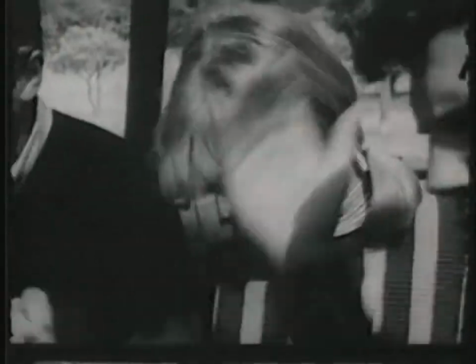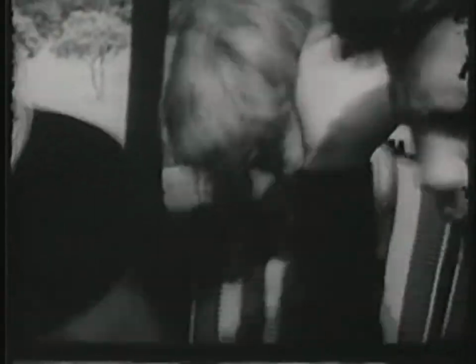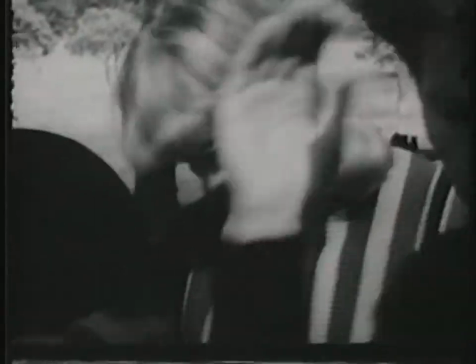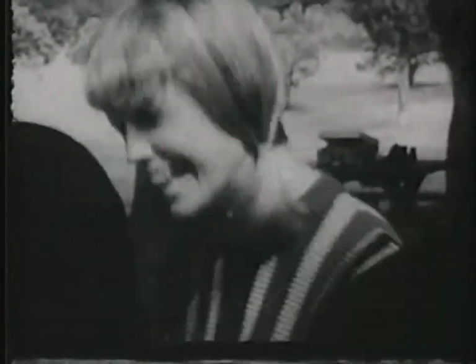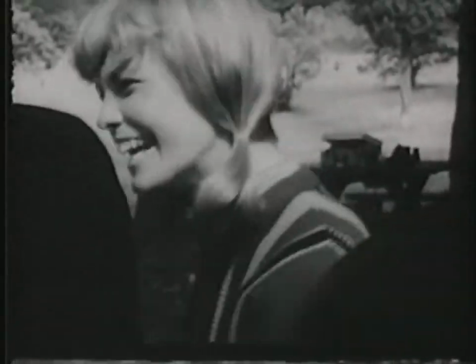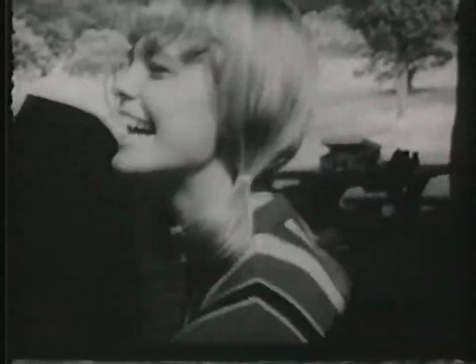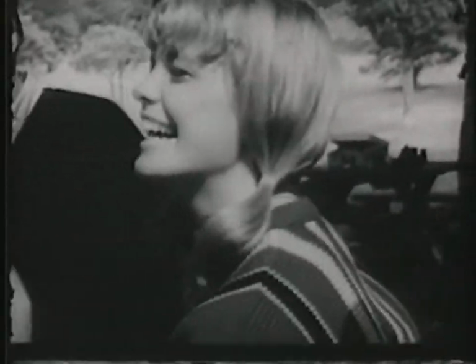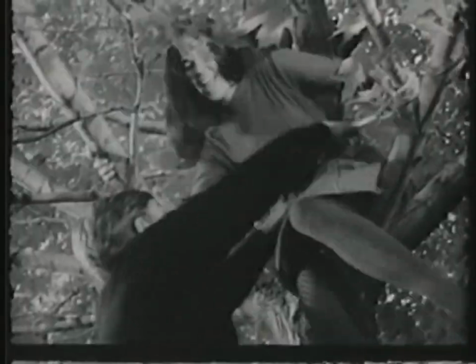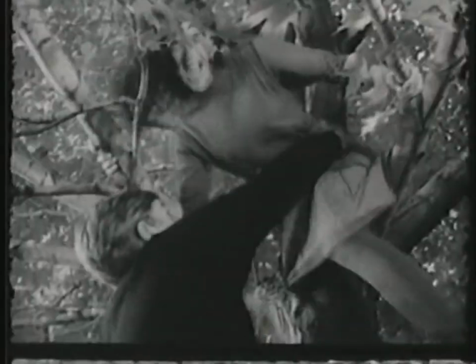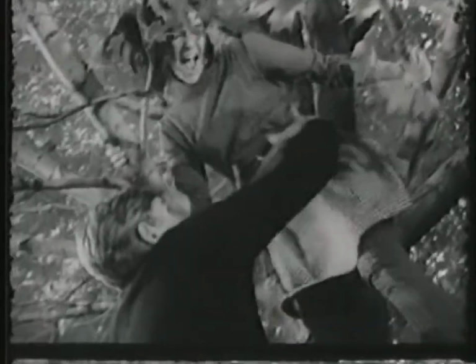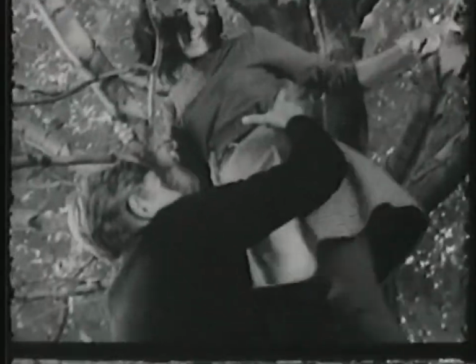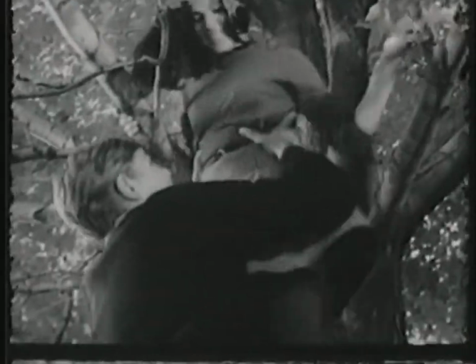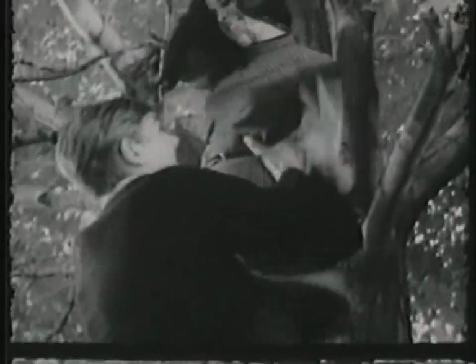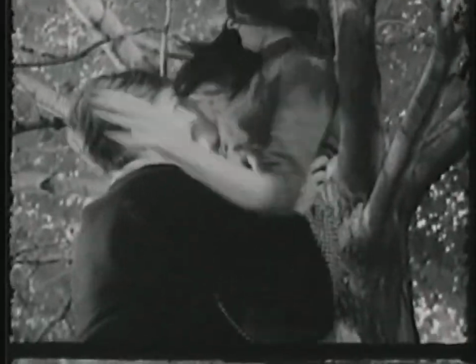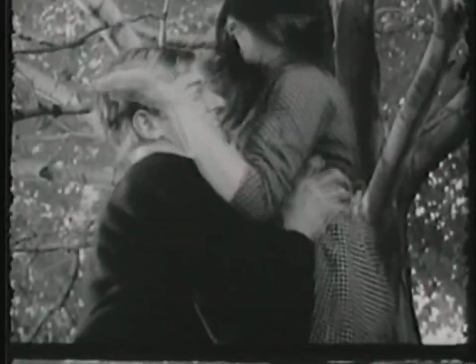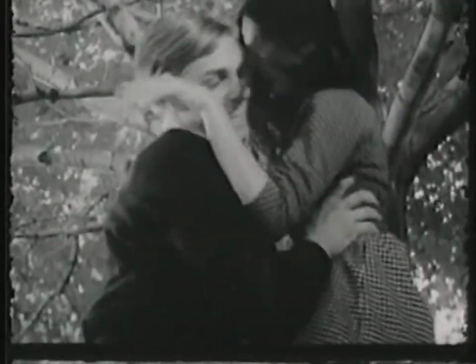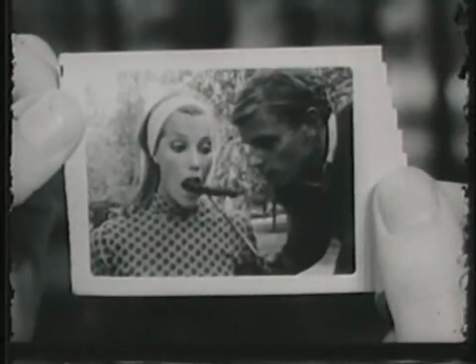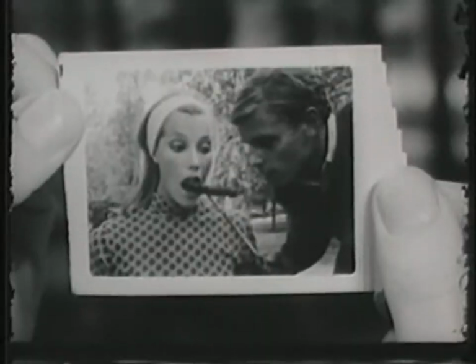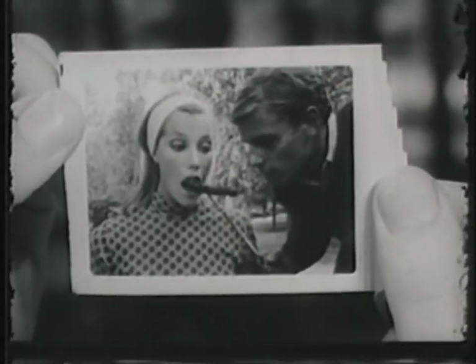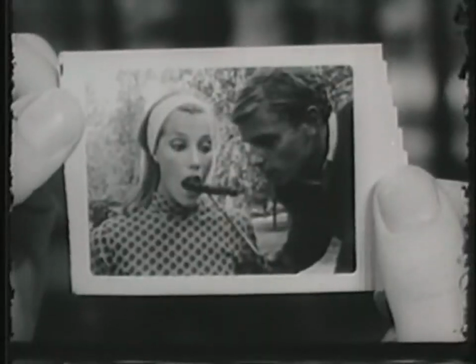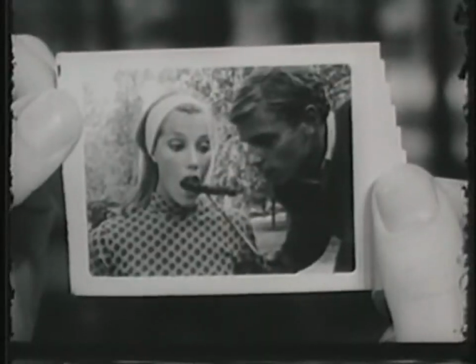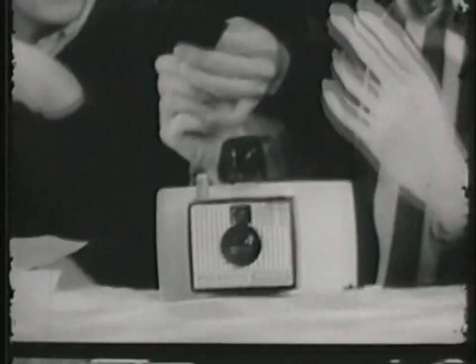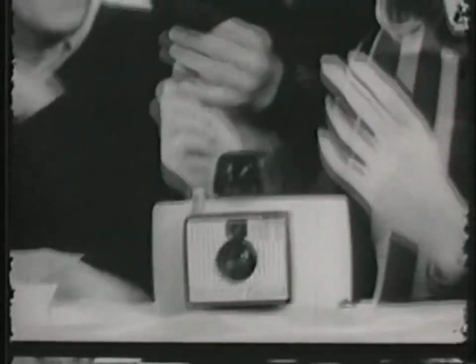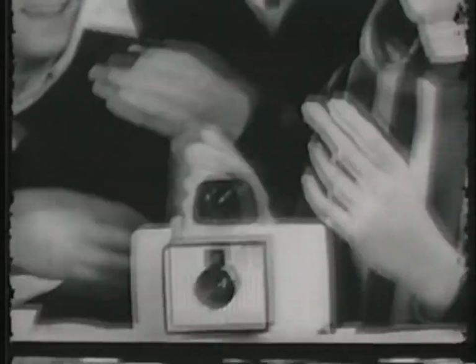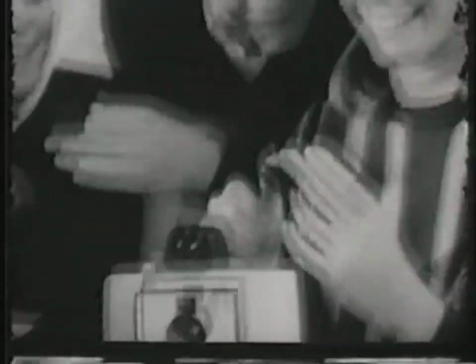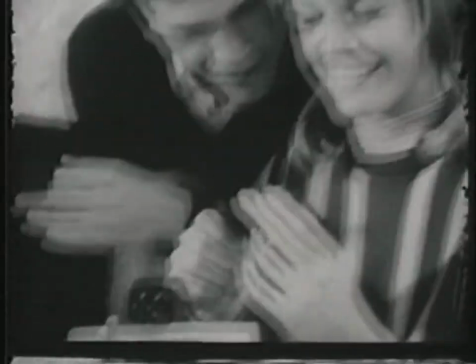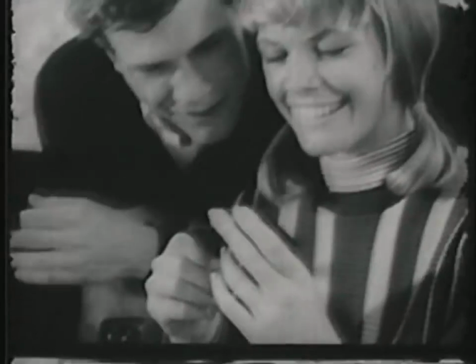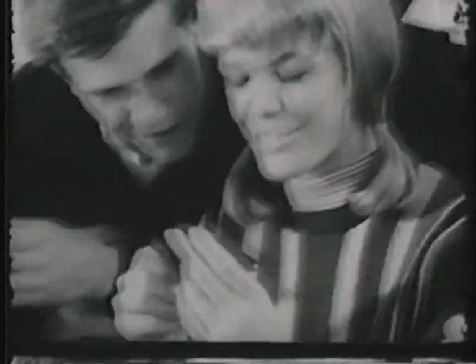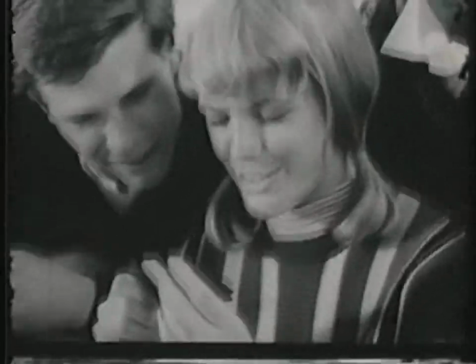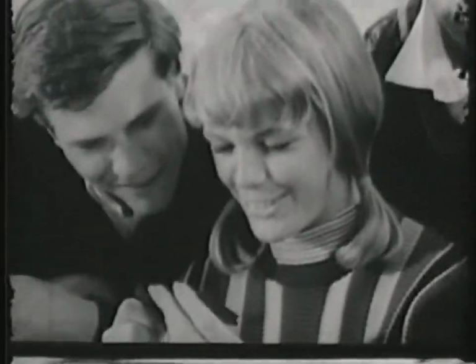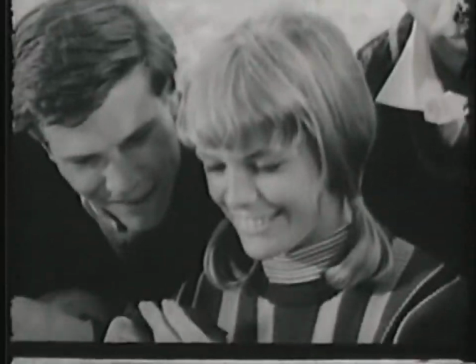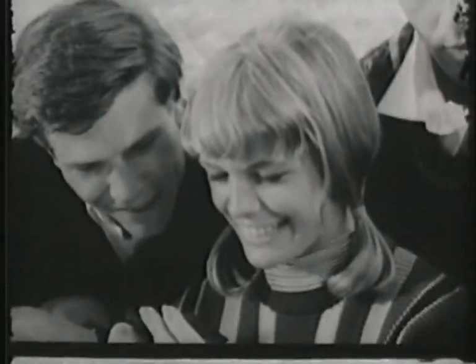Hey, meet The Swinger — Polaroid Swinger. Meet The Swinger, Polaroid Swinger.